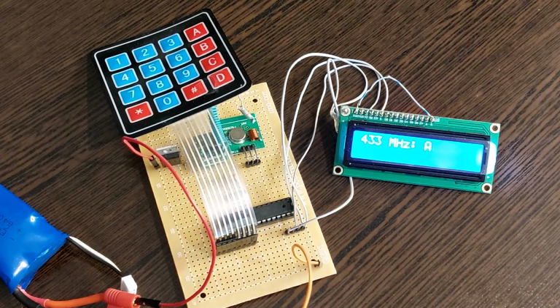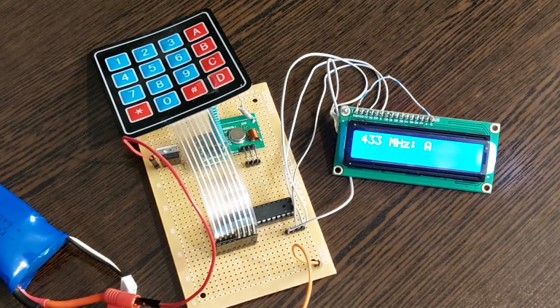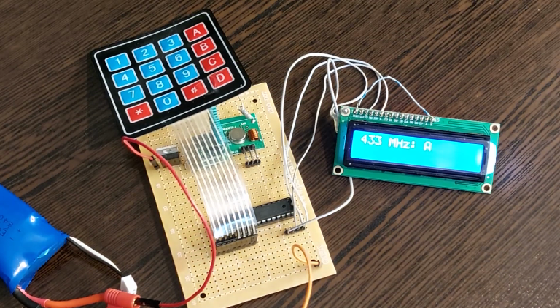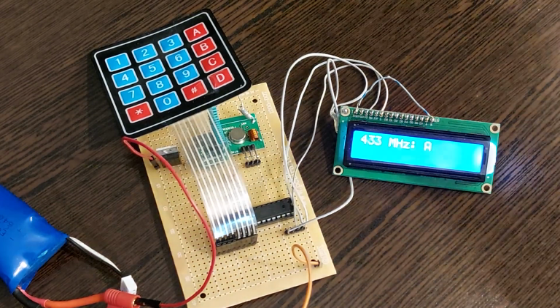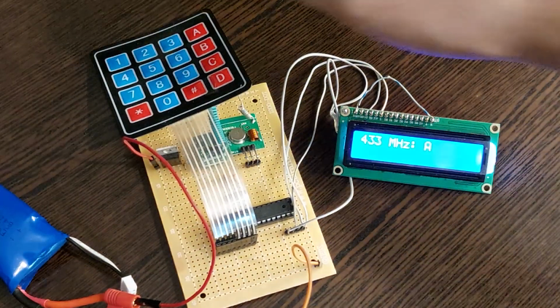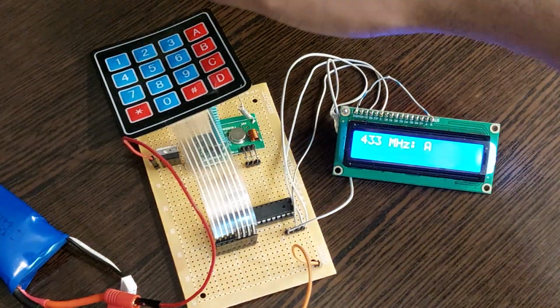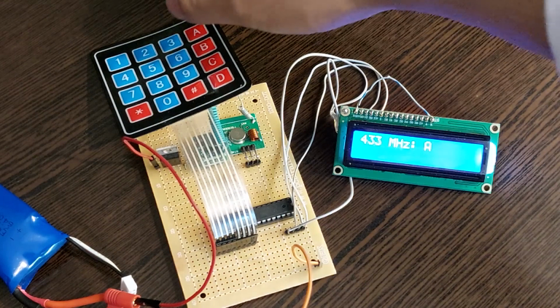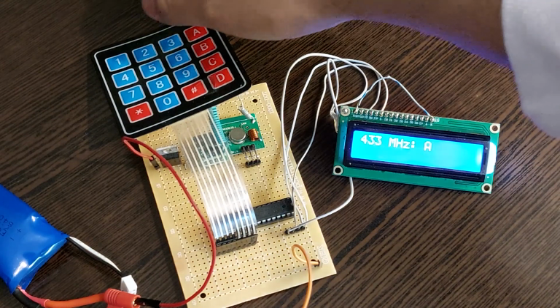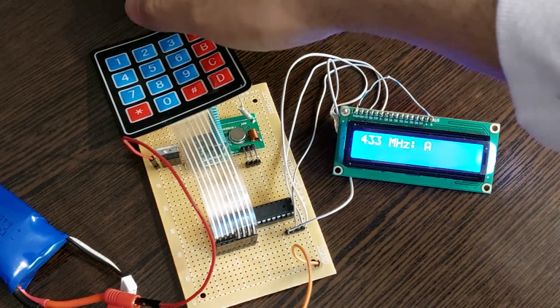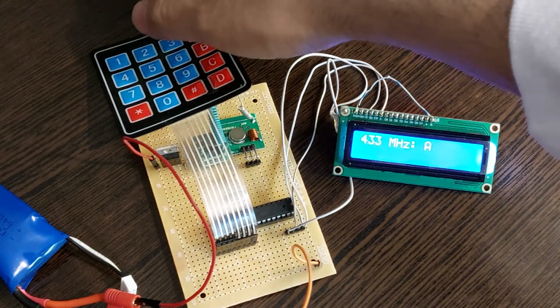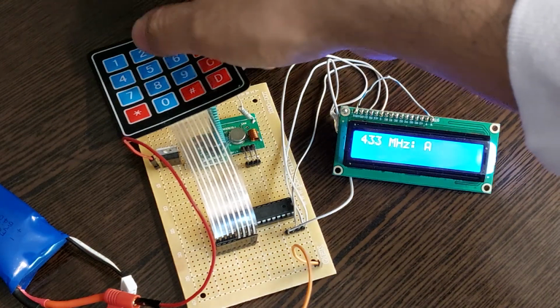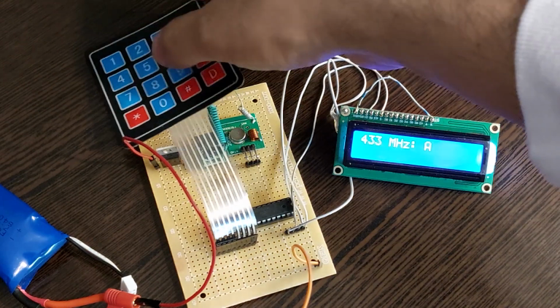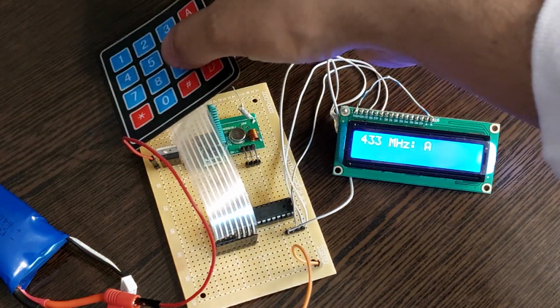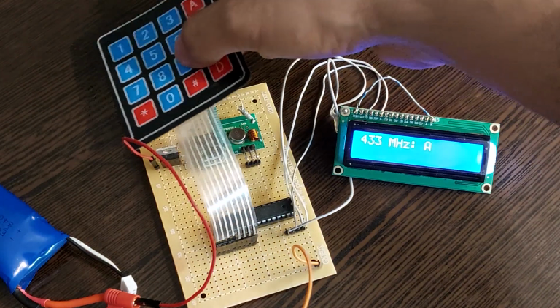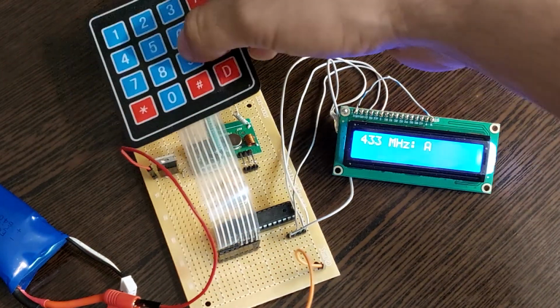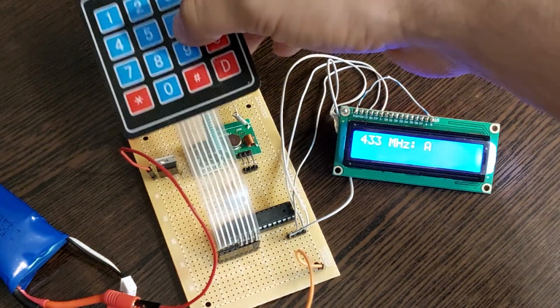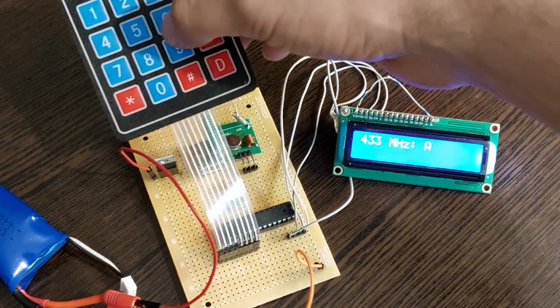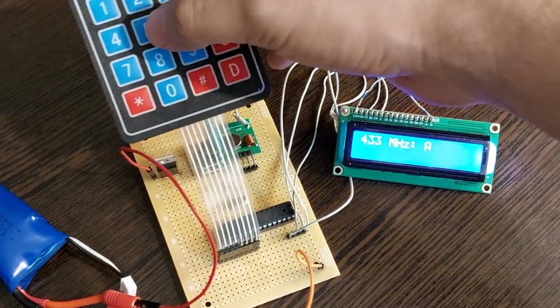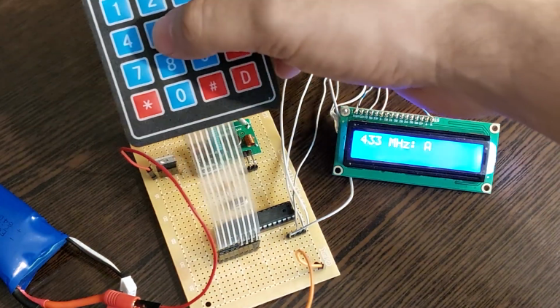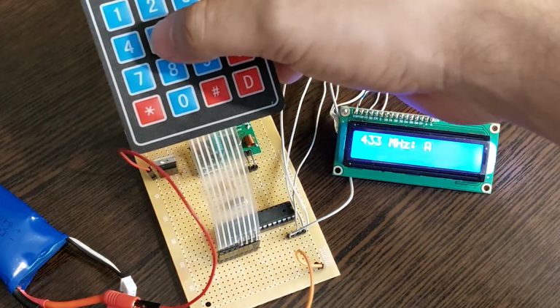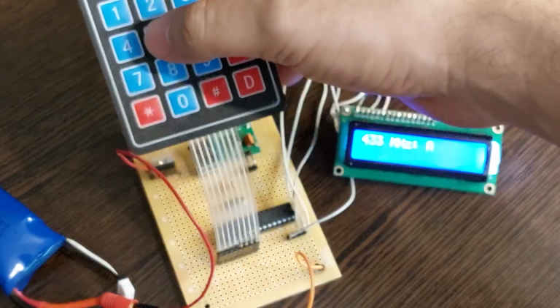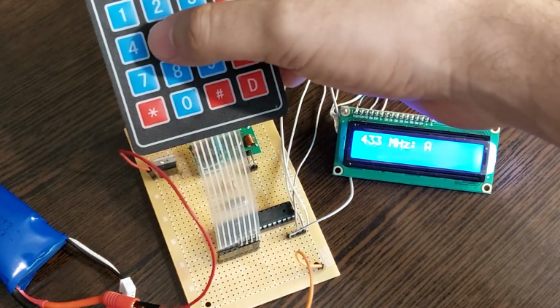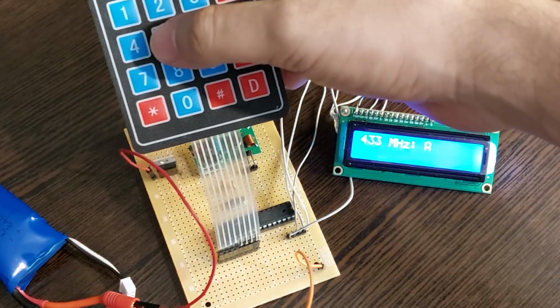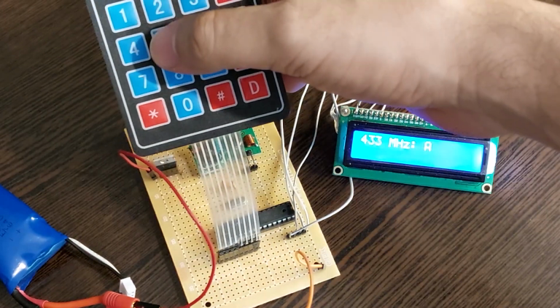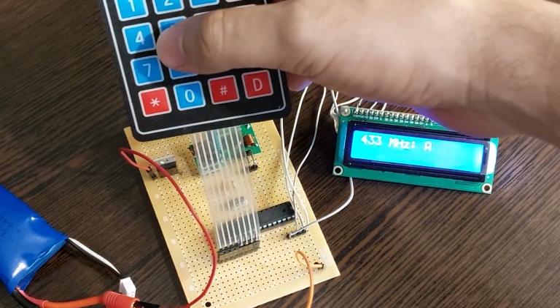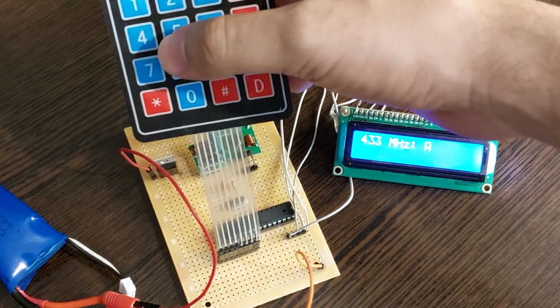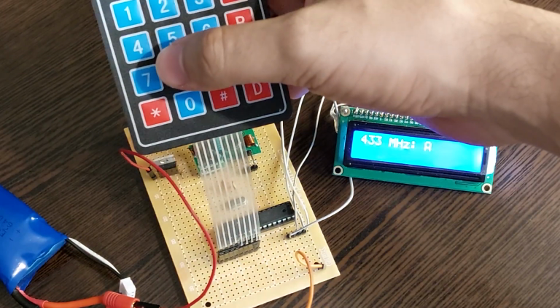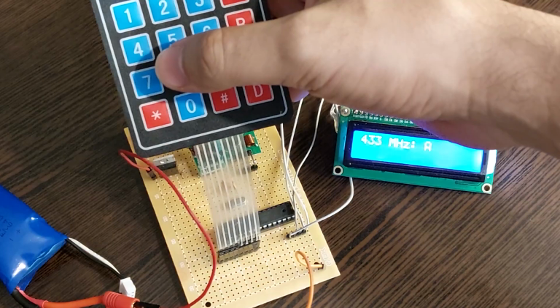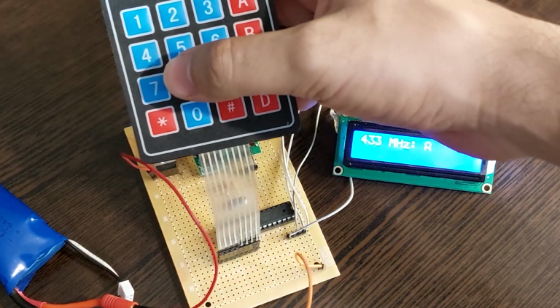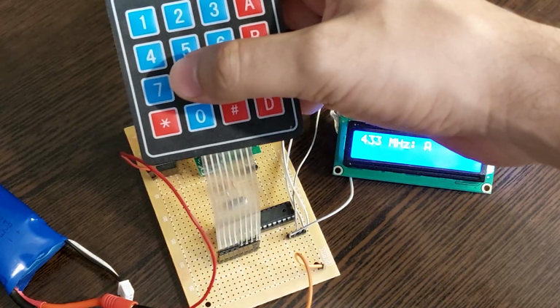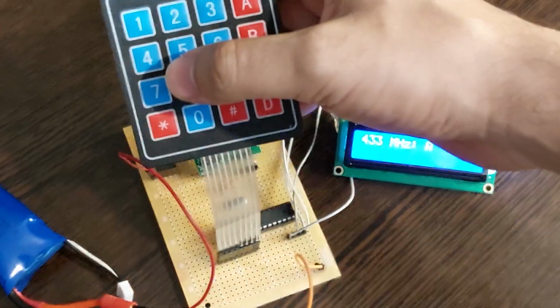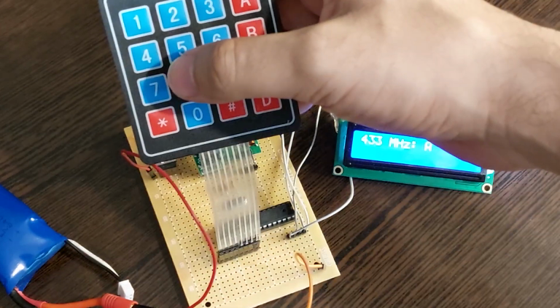Here I set the frequency of the square wave, which should be between 100 Hz and 12 kHz.